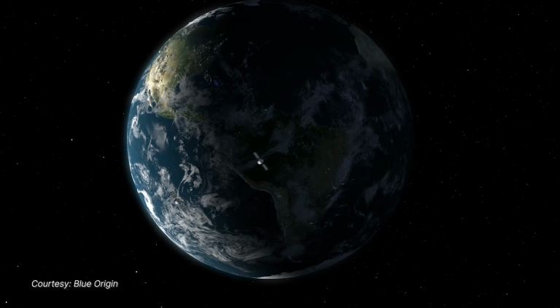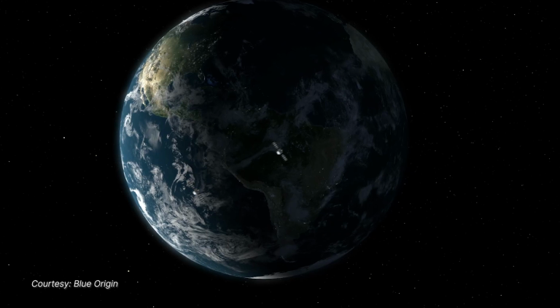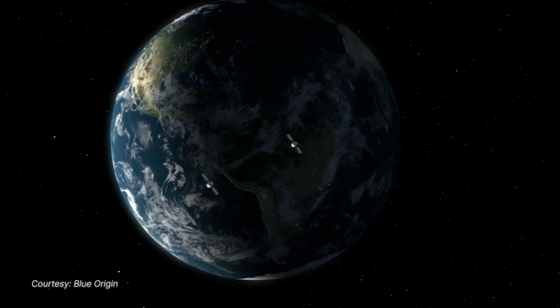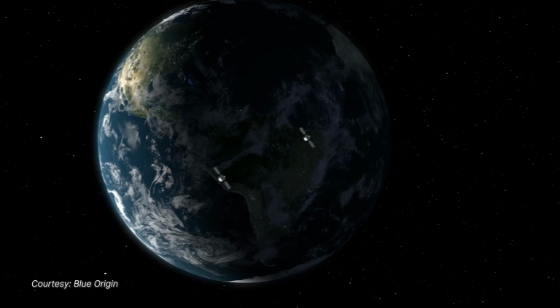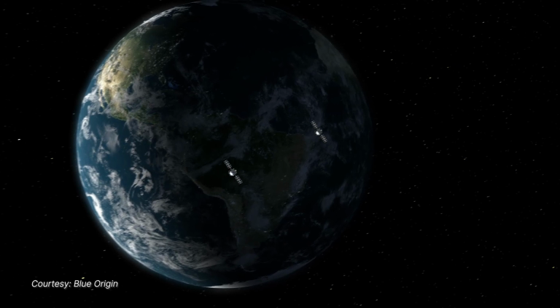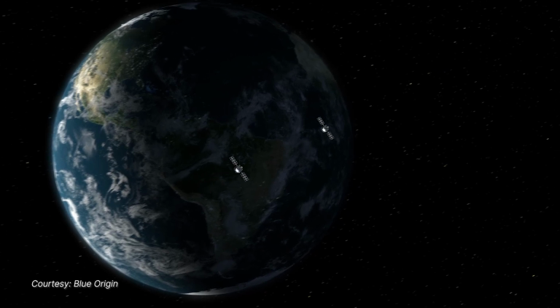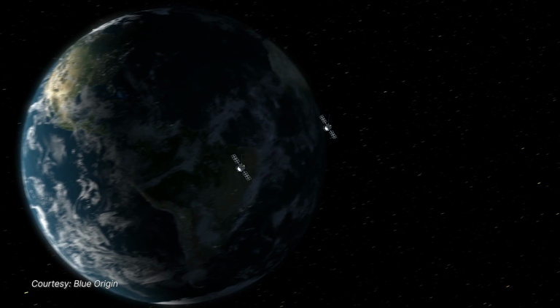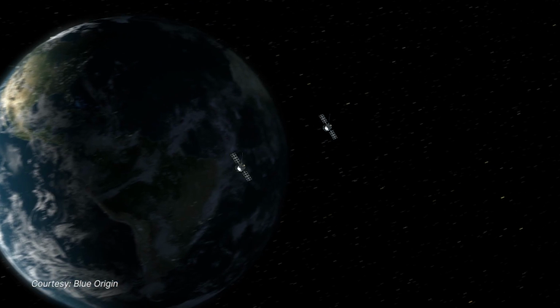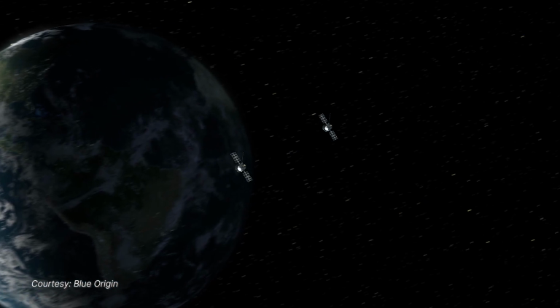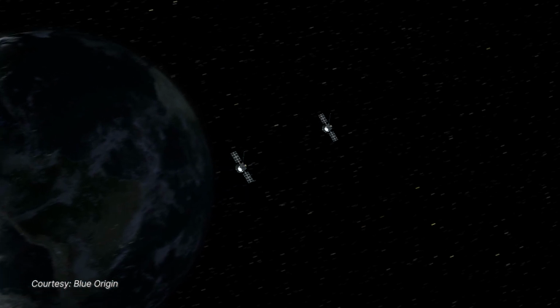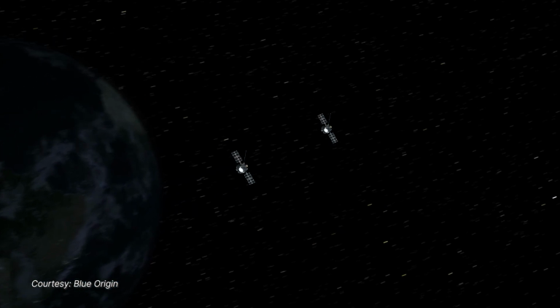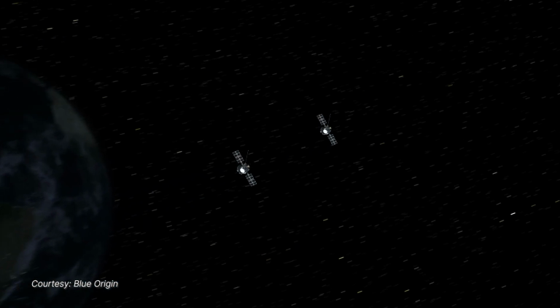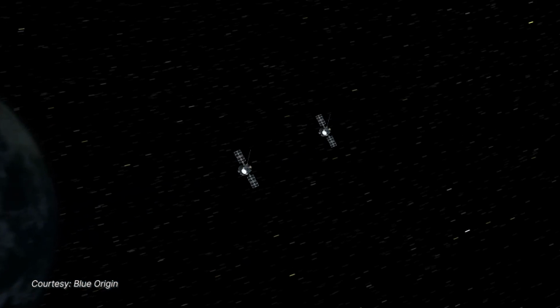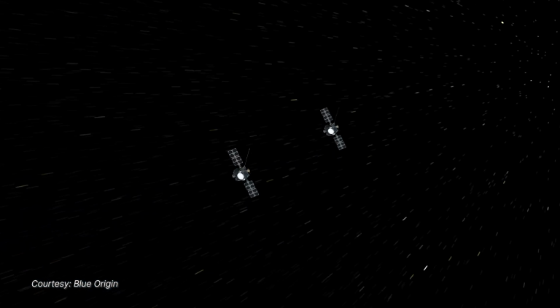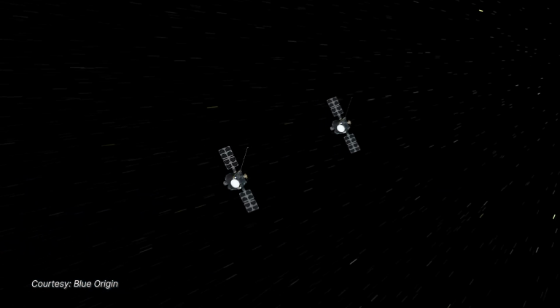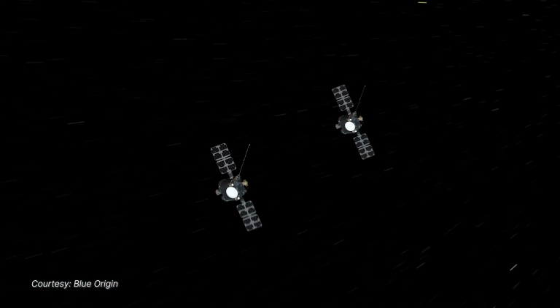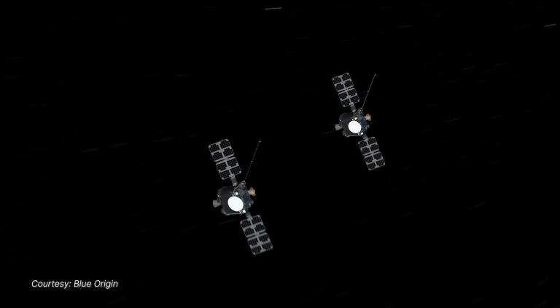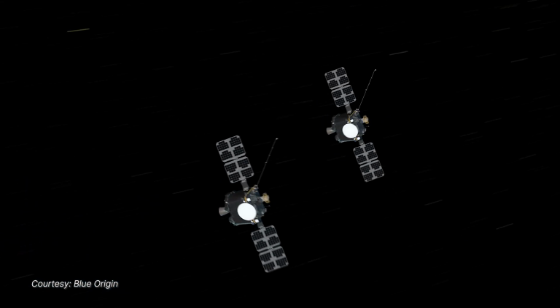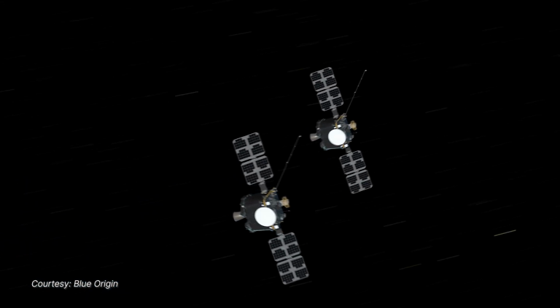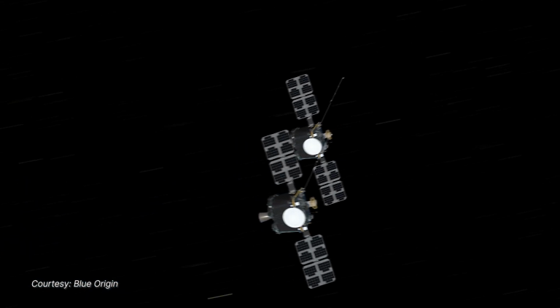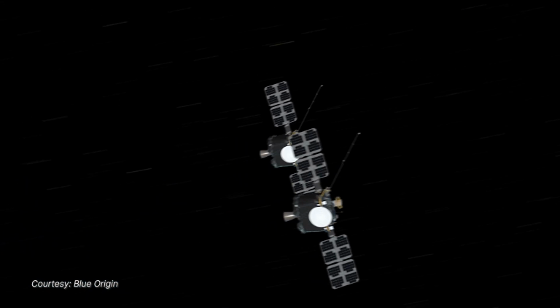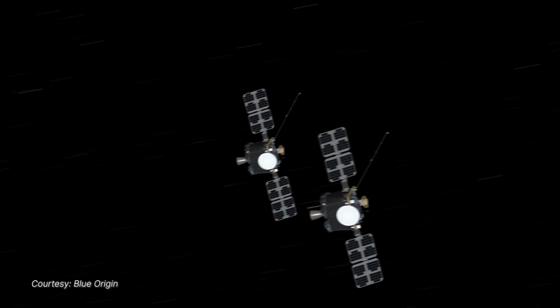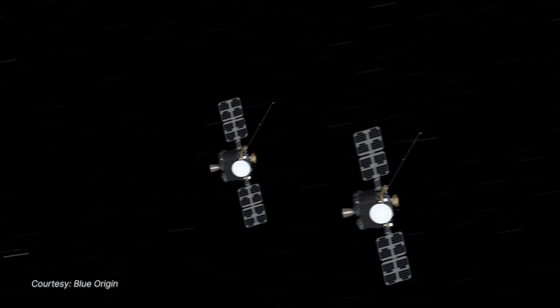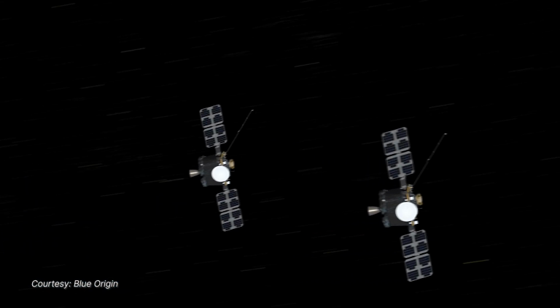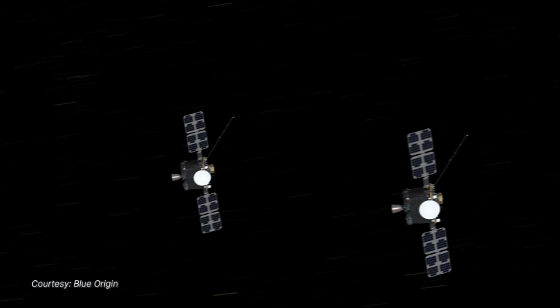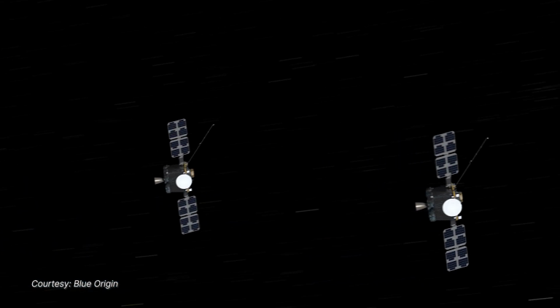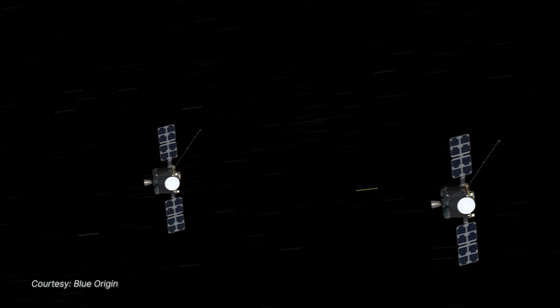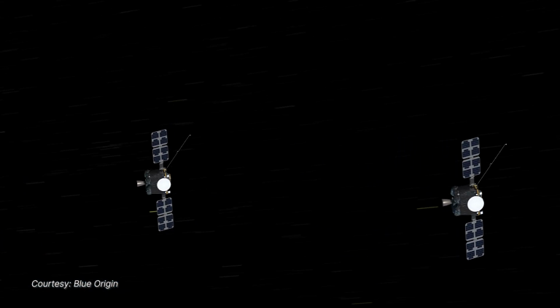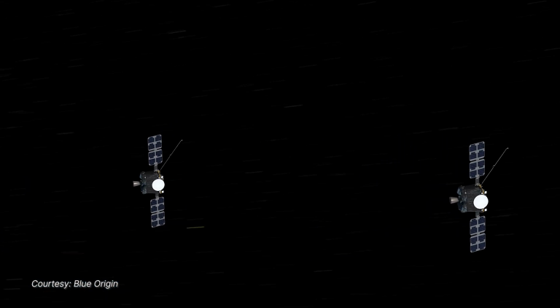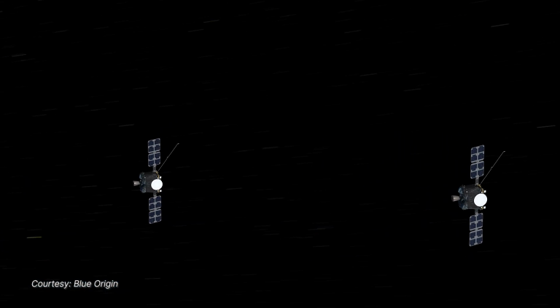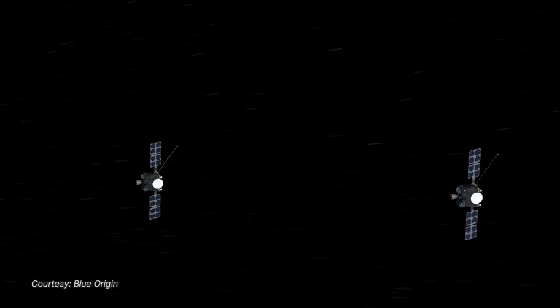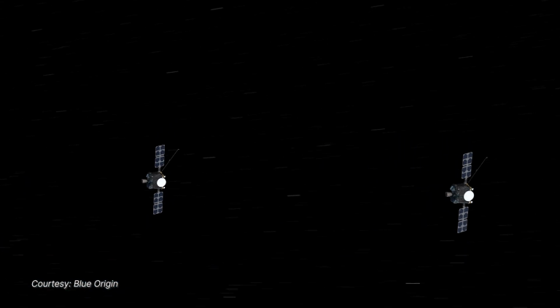The two spacecraft are known as Blue and Gold. The ESCAPADE spacecraft are going to launch to Mars on the Blue Origin New Glenn rocket this fall.